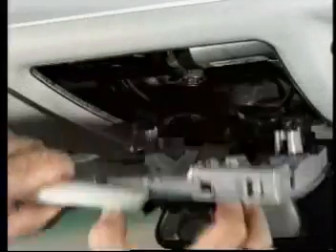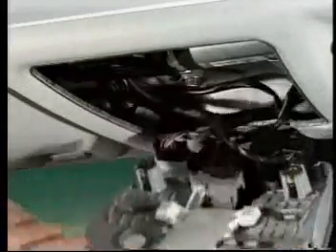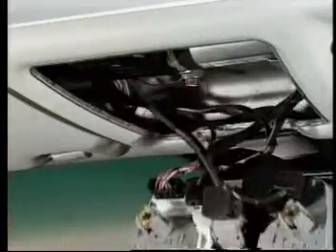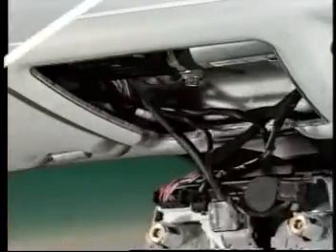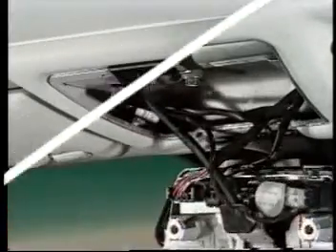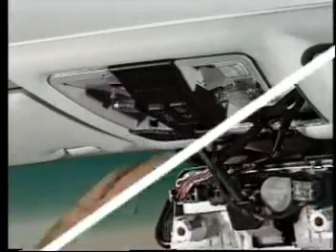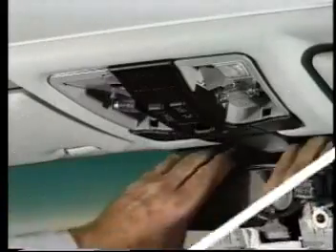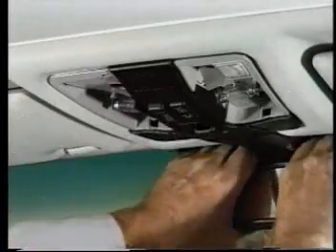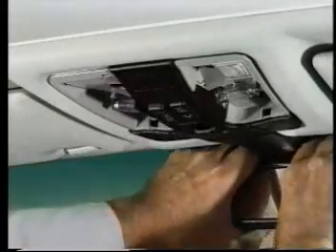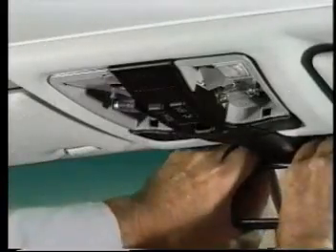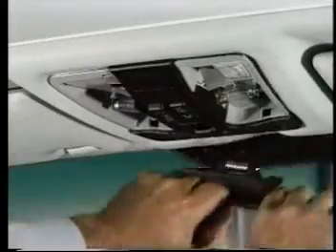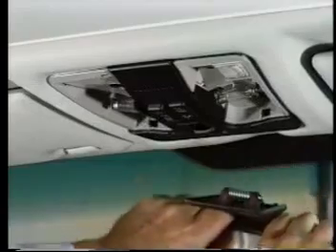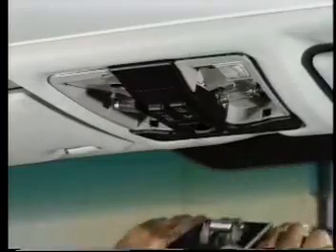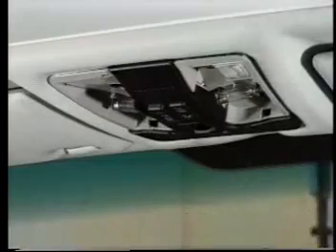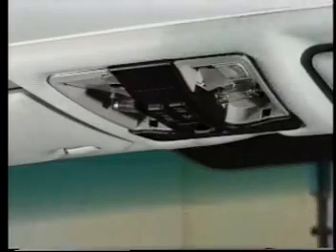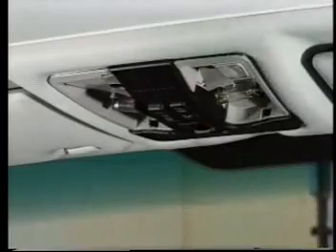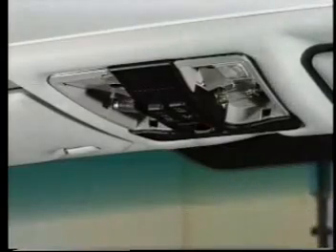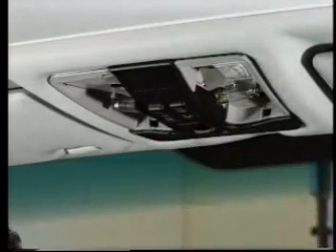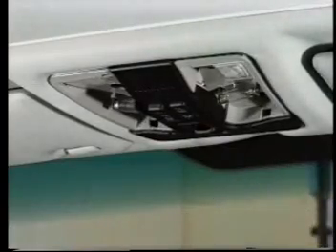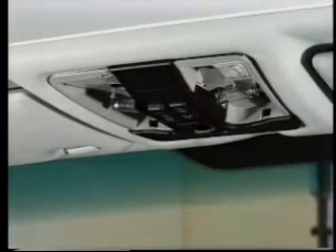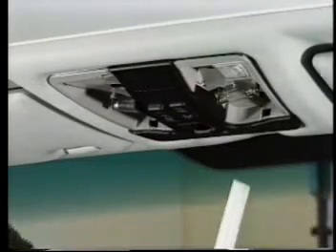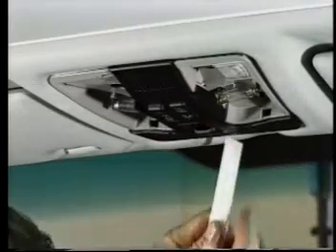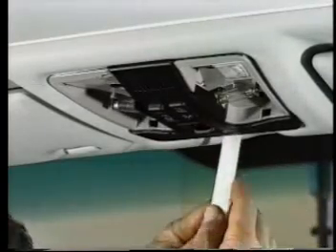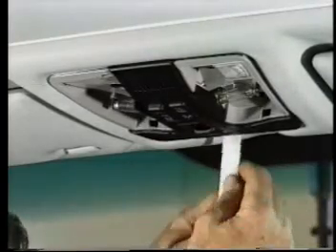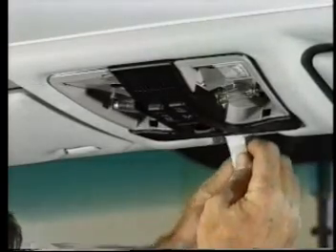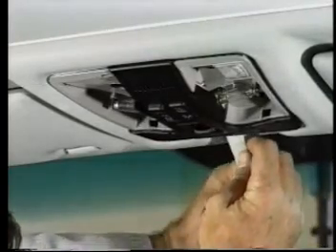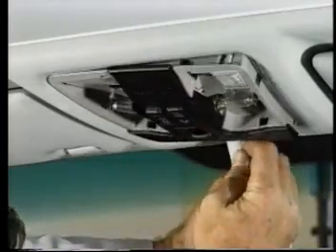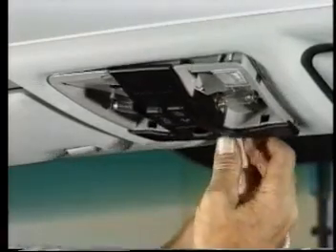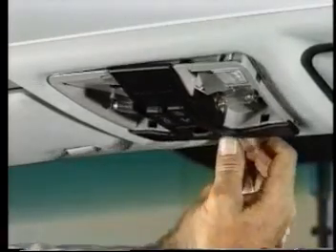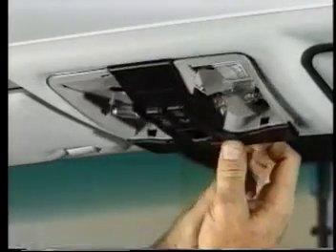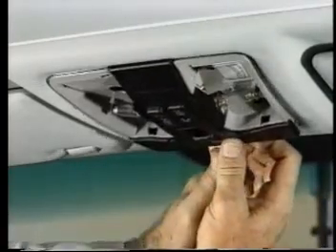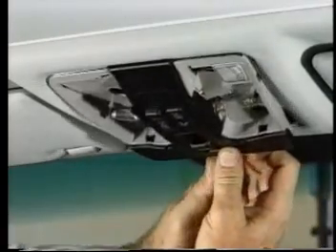Or, if it's a later vehicle, using clips to secure the housing, remove the mirror and unfasten the housing using a wedge.